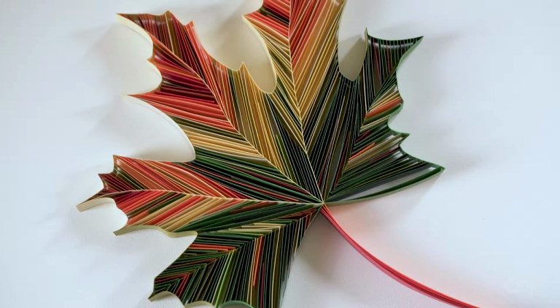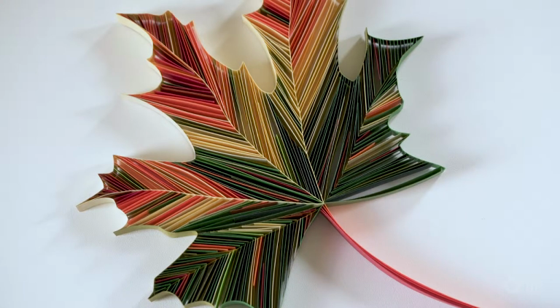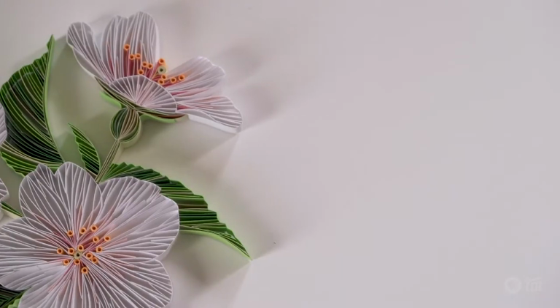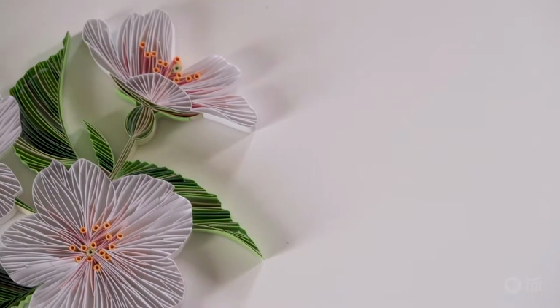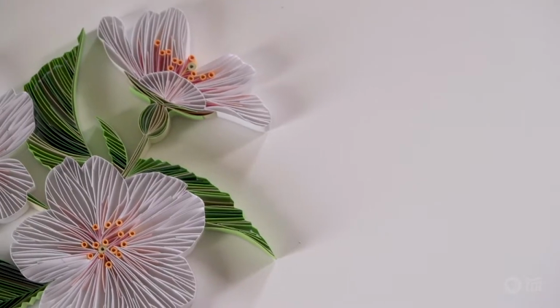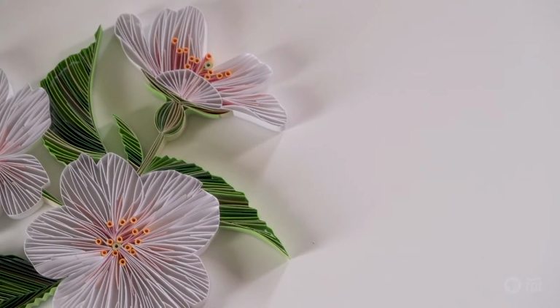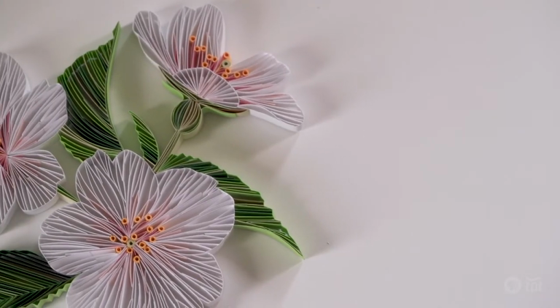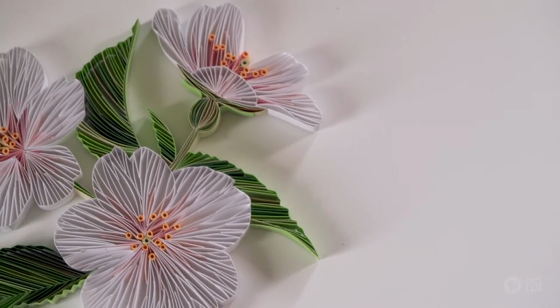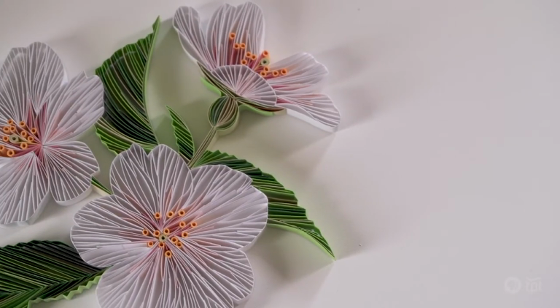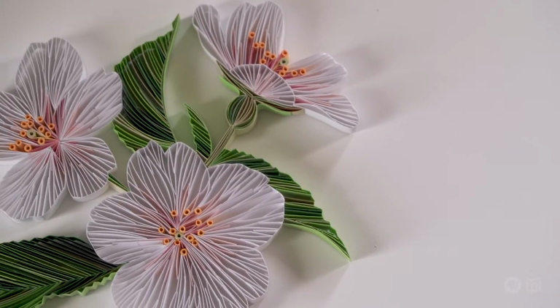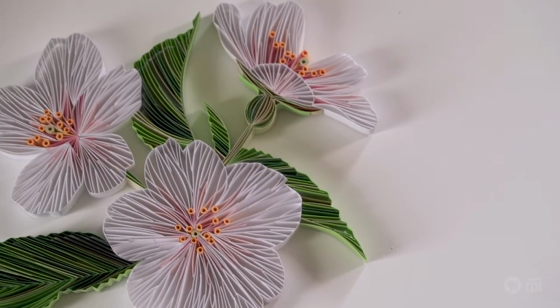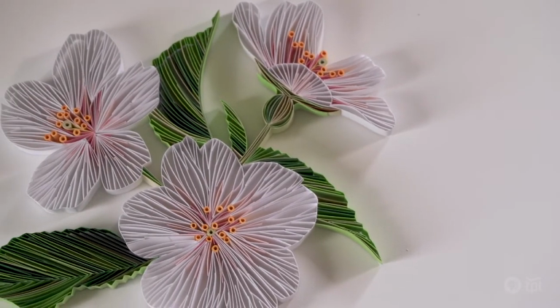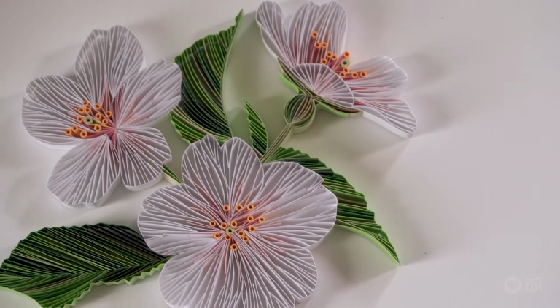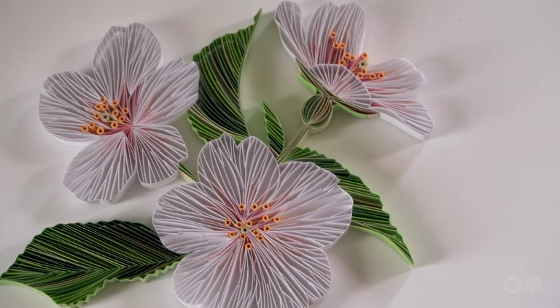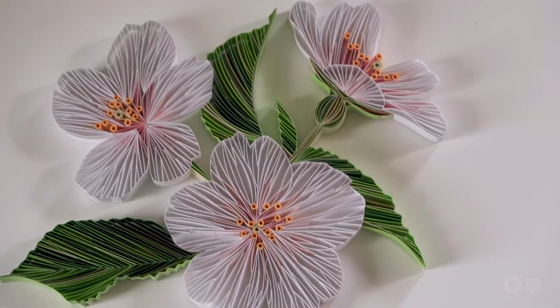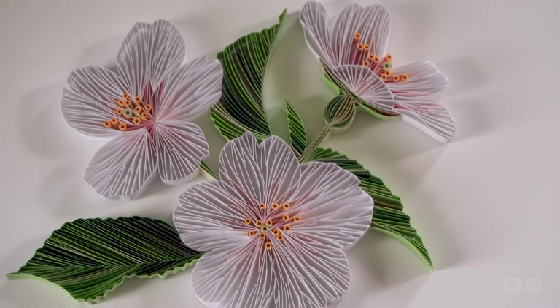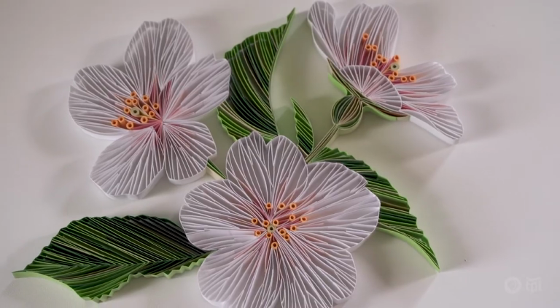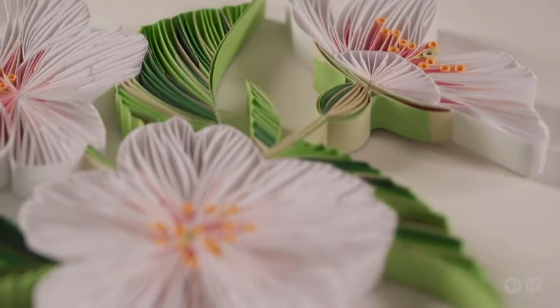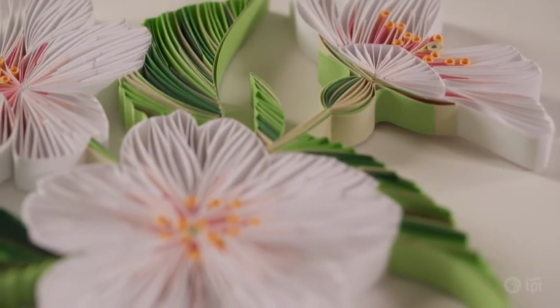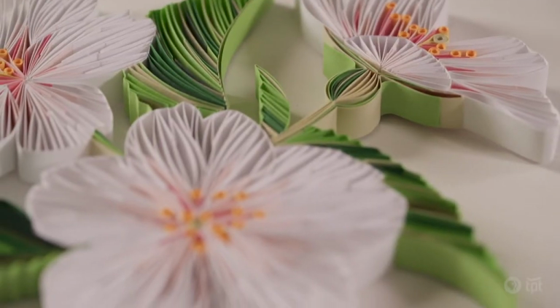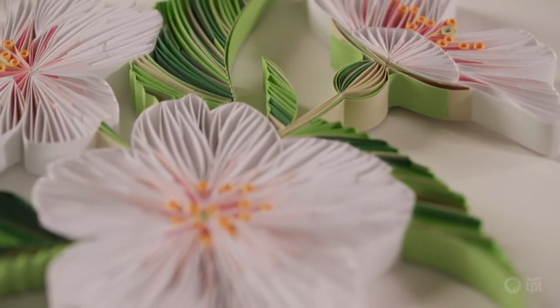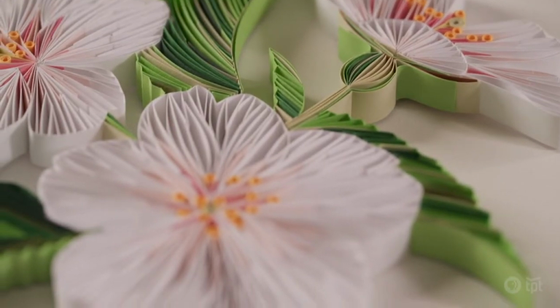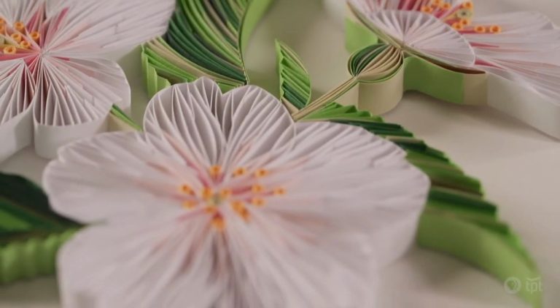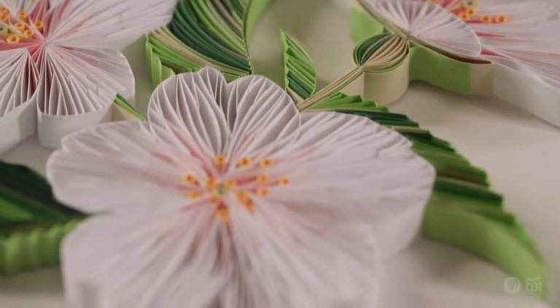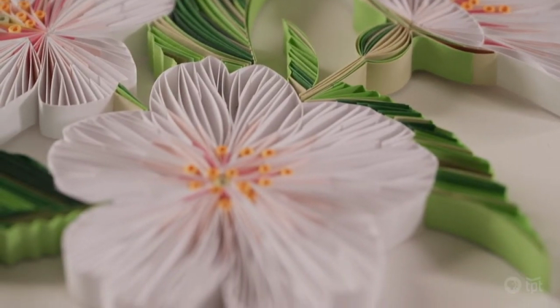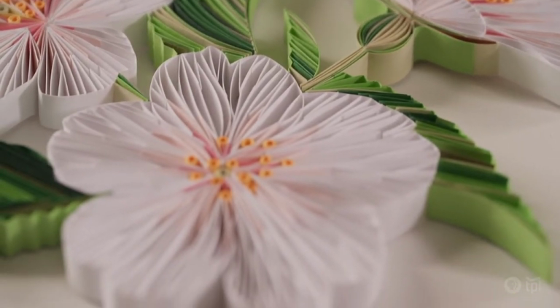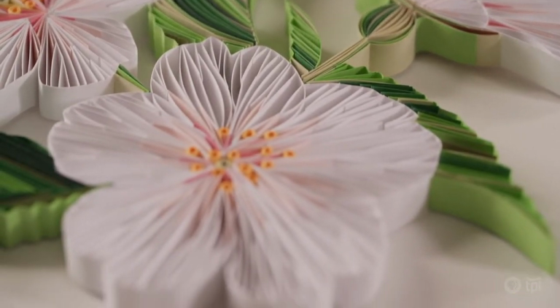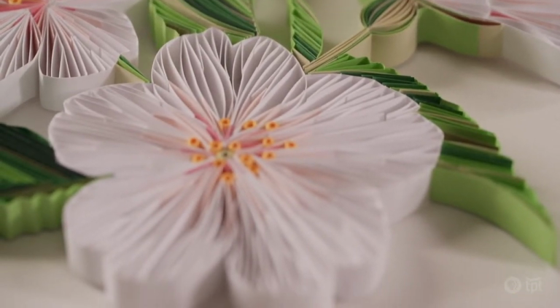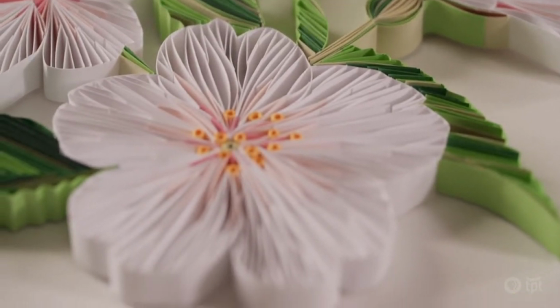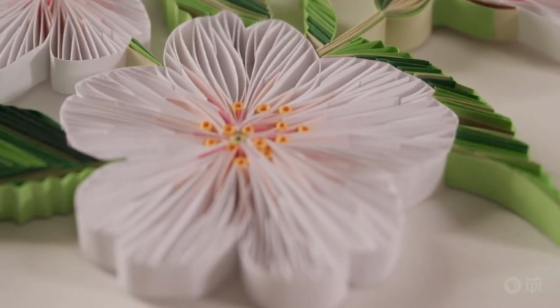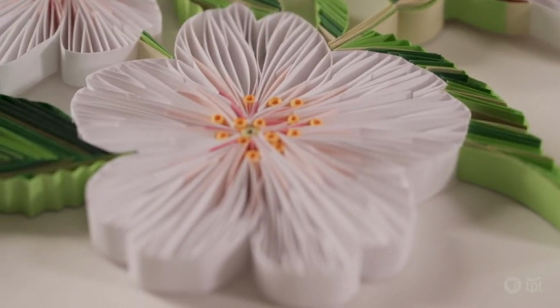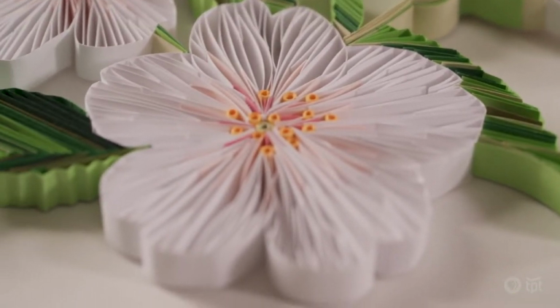I like paper because it's something that I'm familiar with and it's something that everyone can relate to.